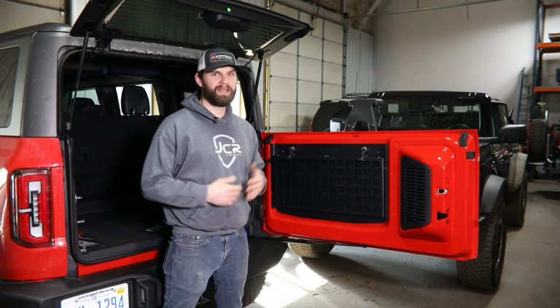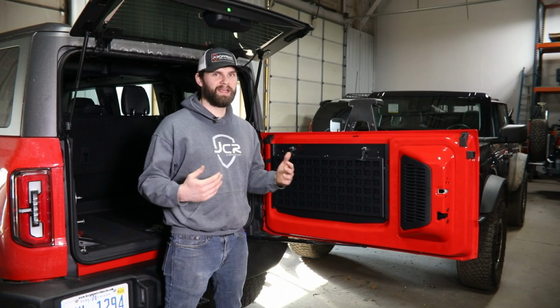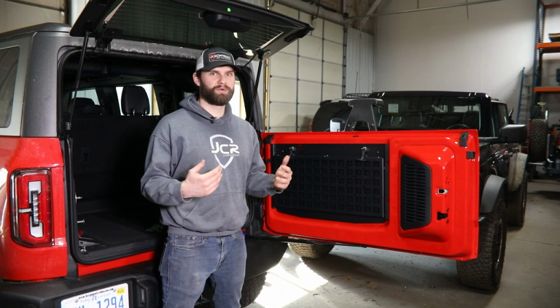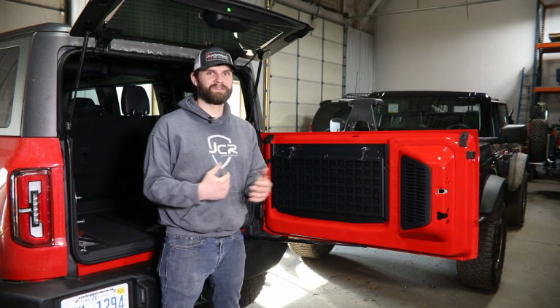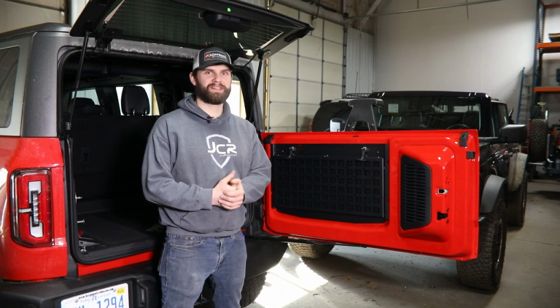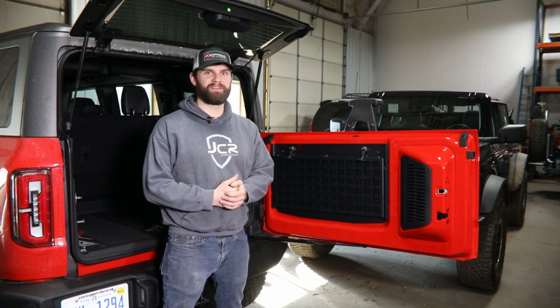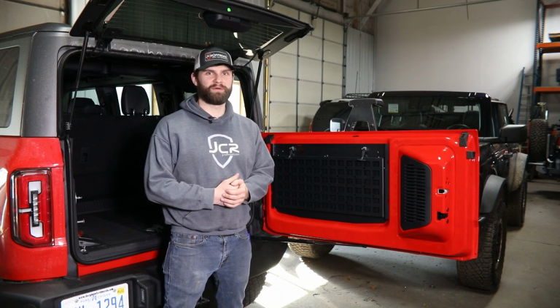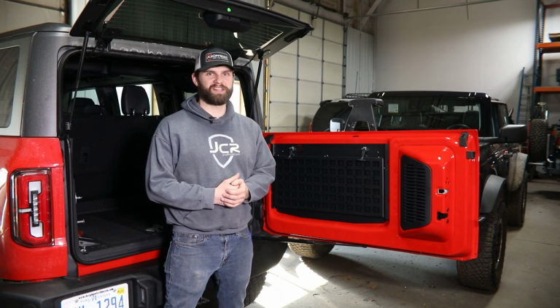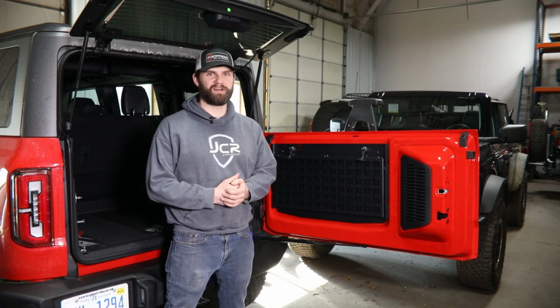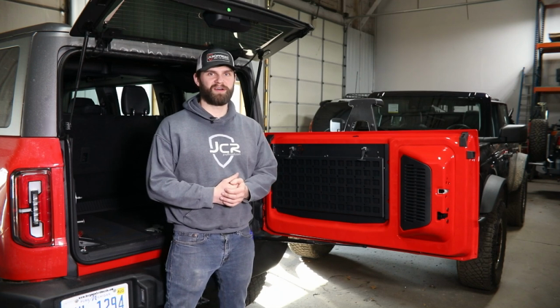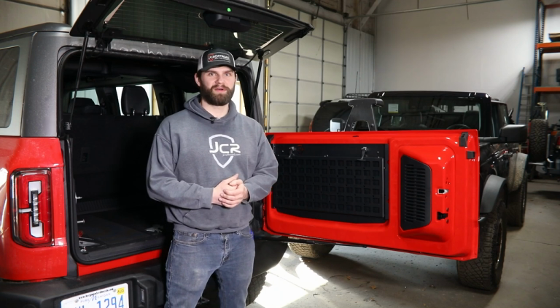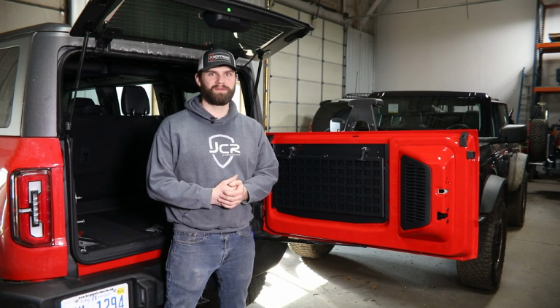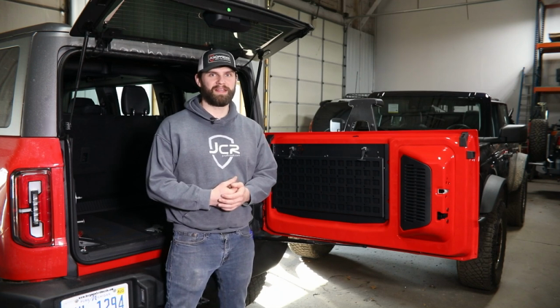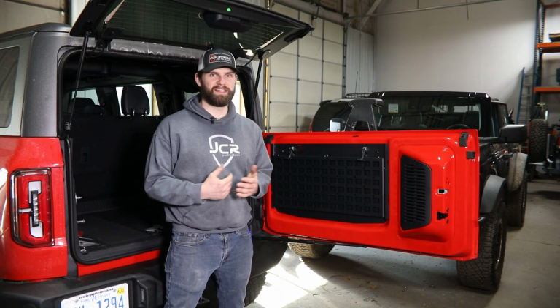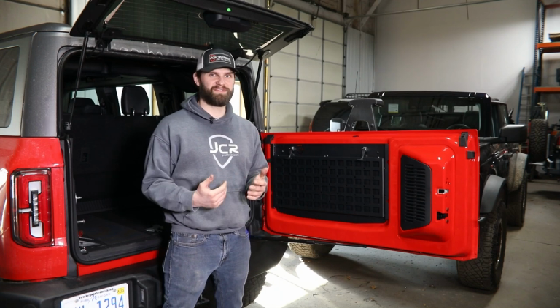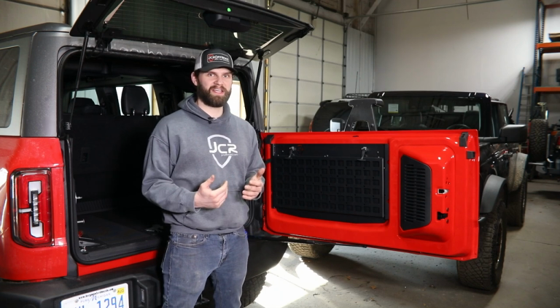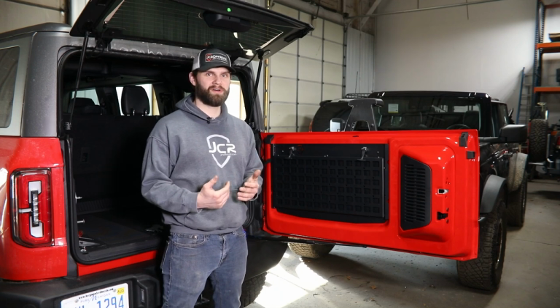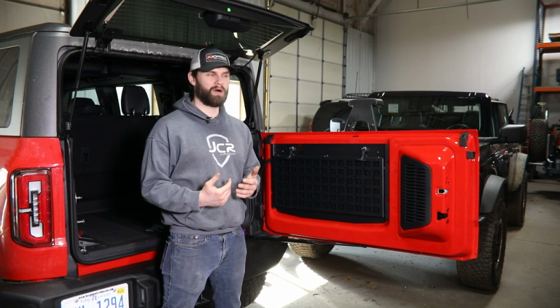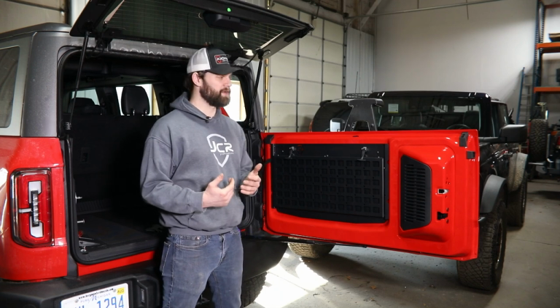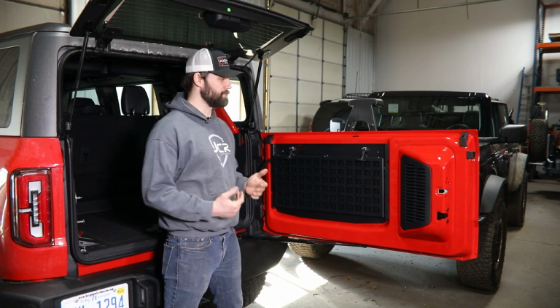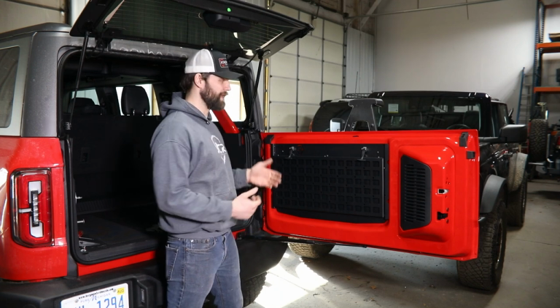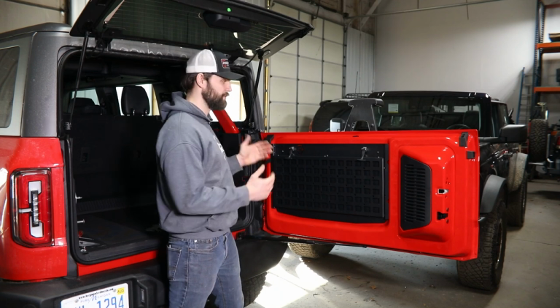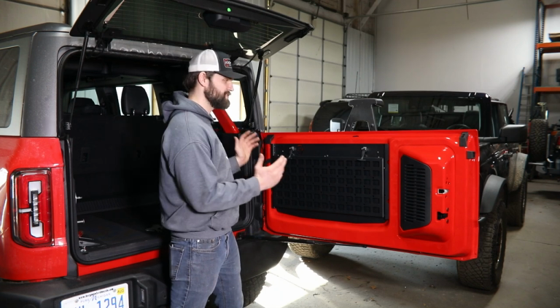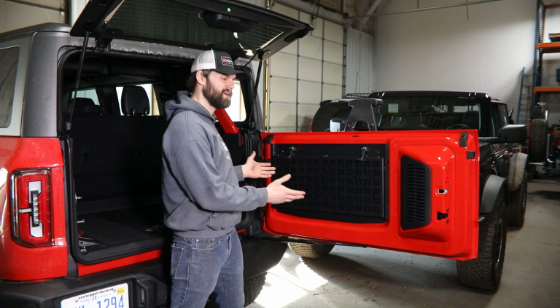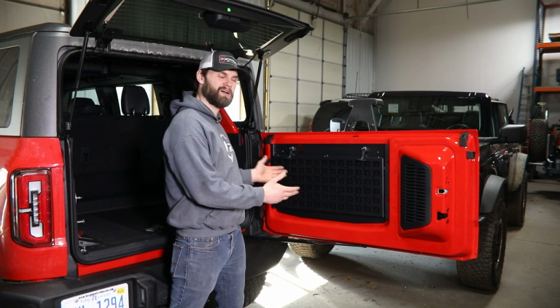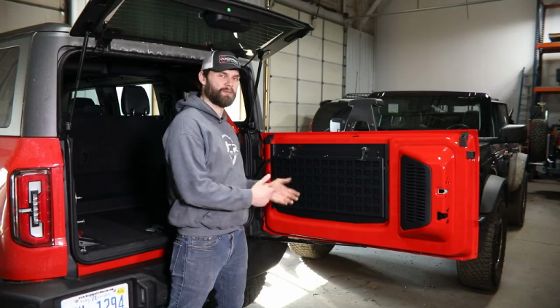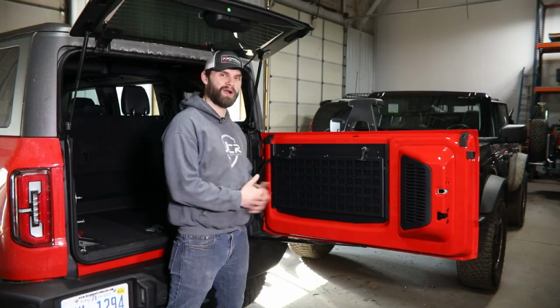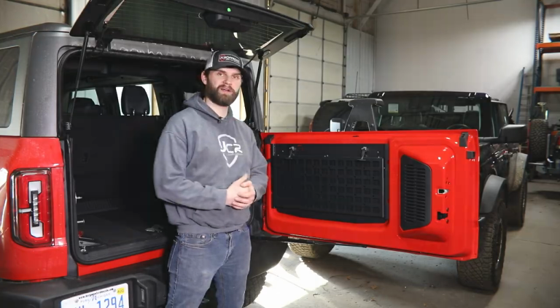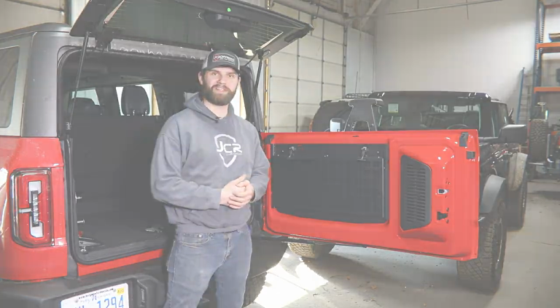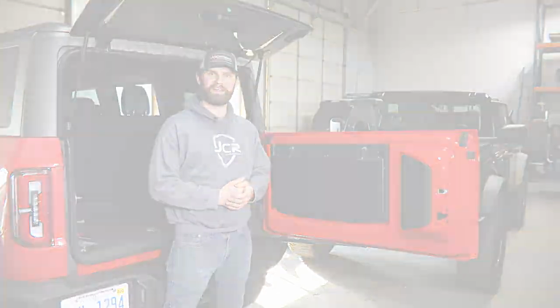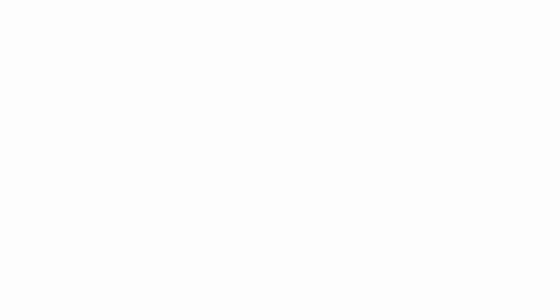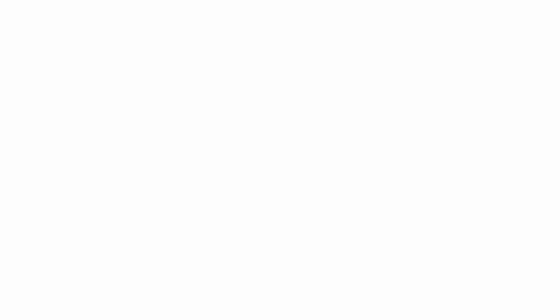Hey everyone, Kevin here with JCR Off-Road. In this video, I'll walk you through how to install our Bronco tailgate table.